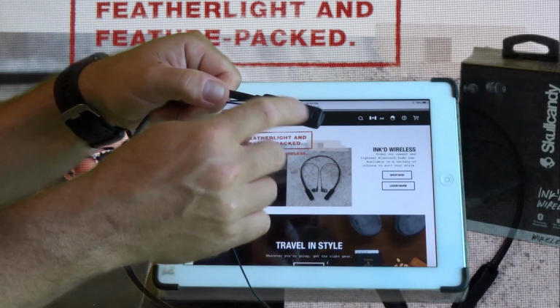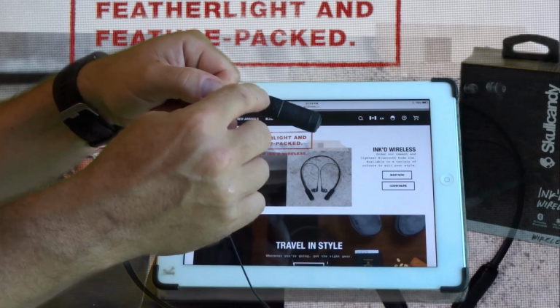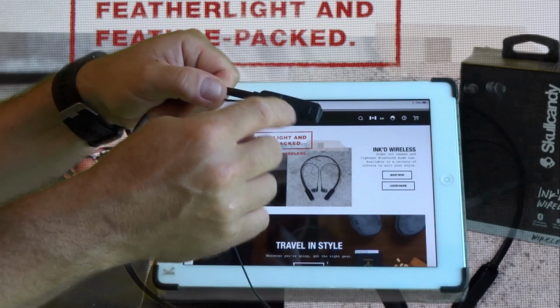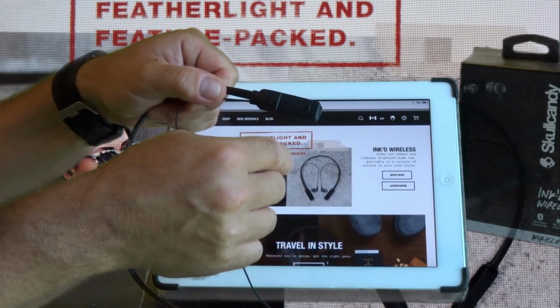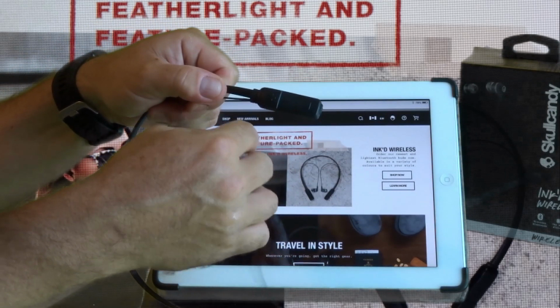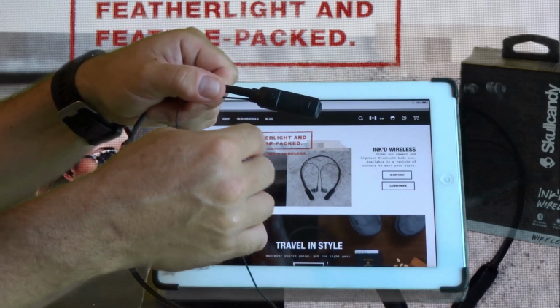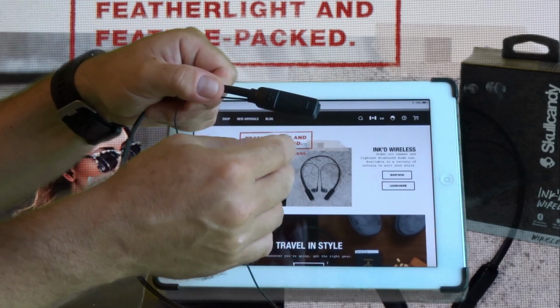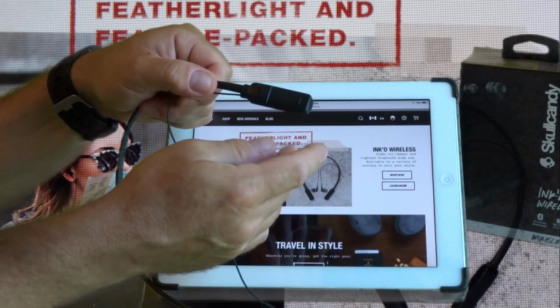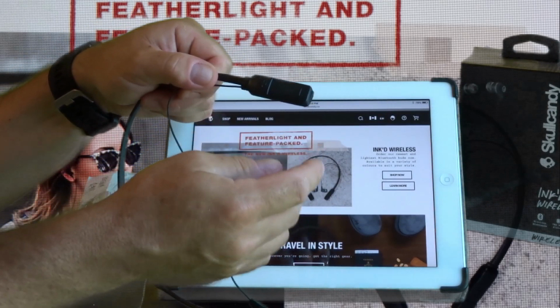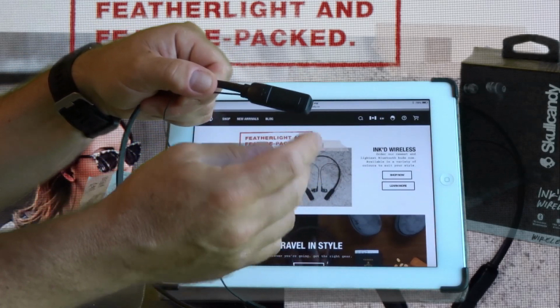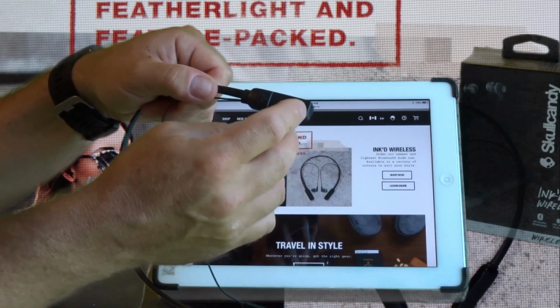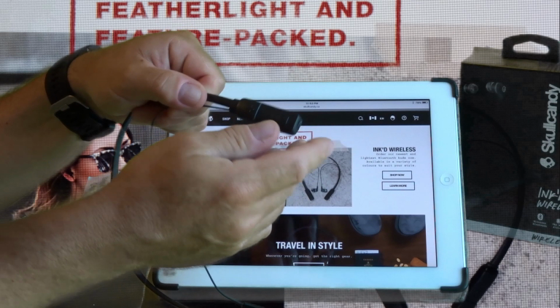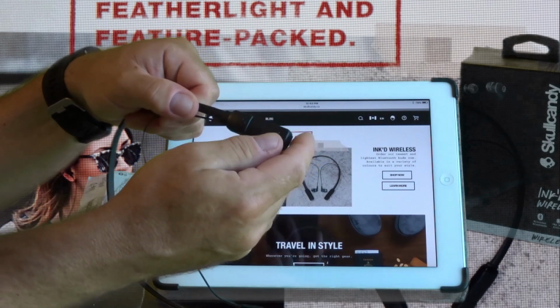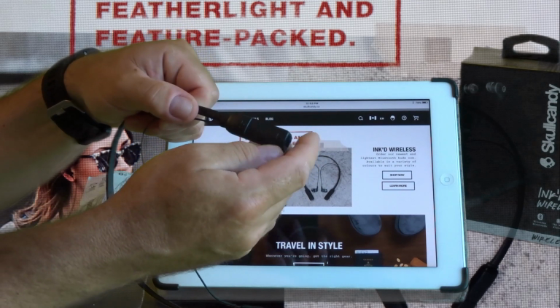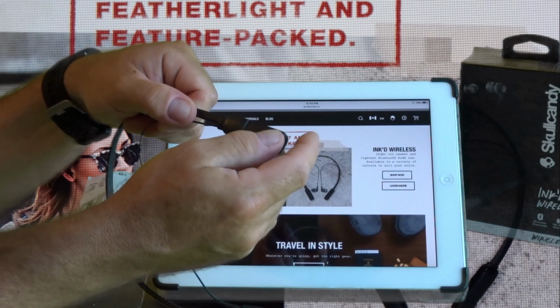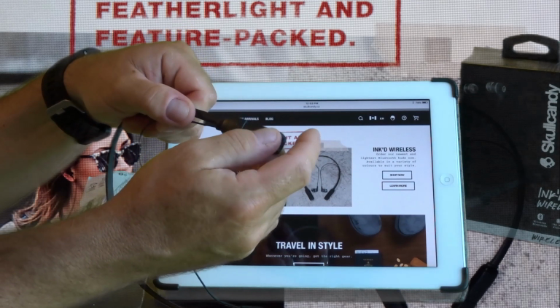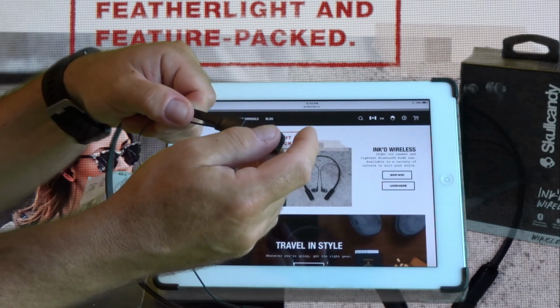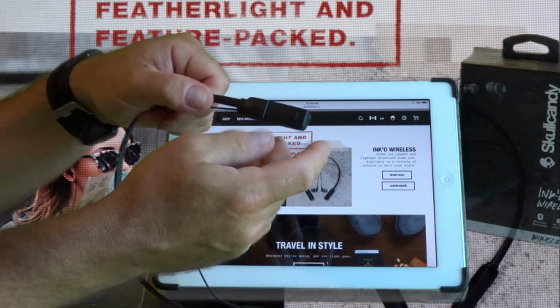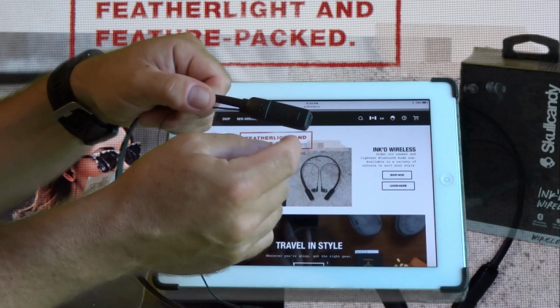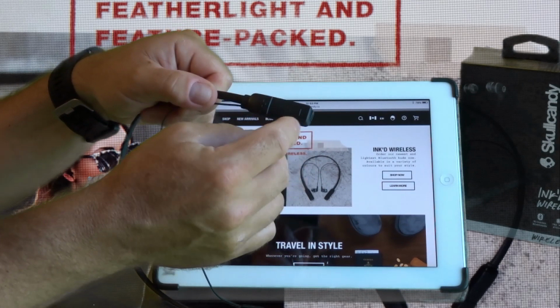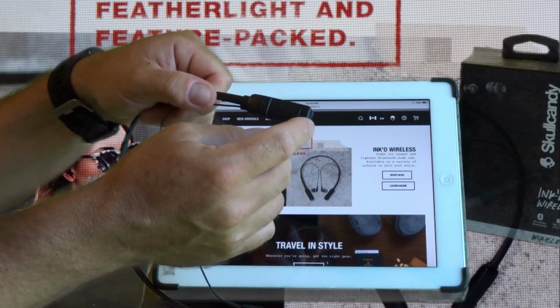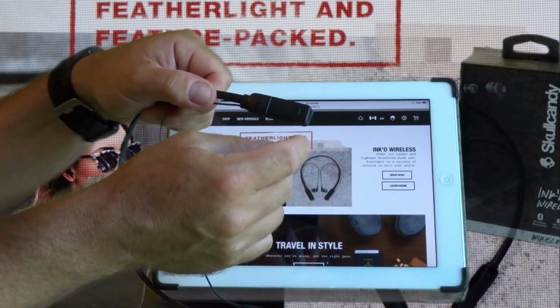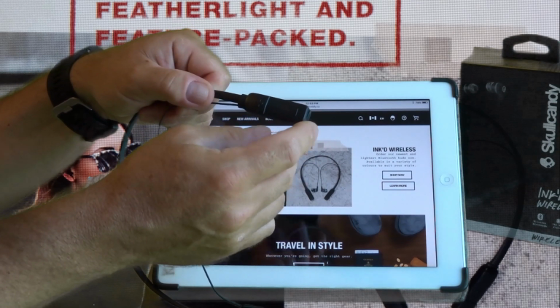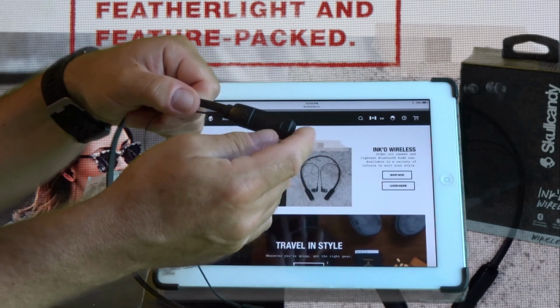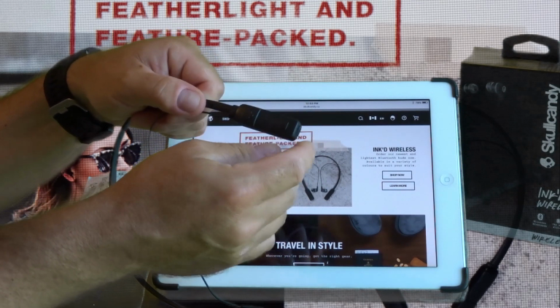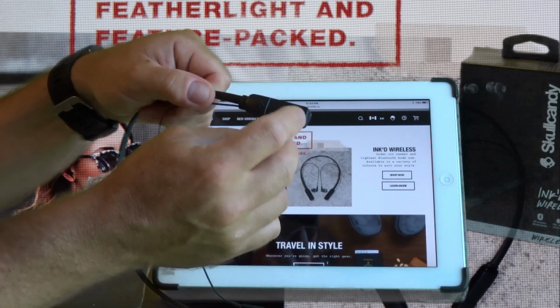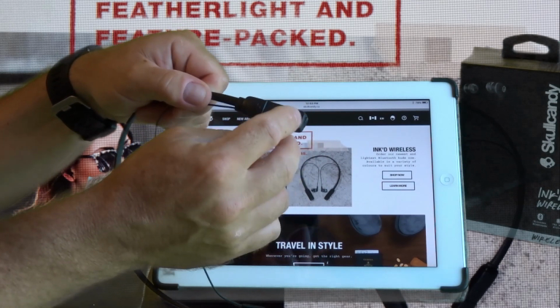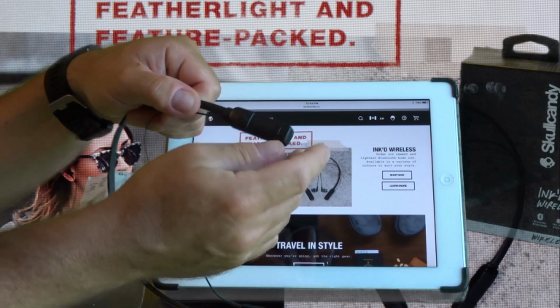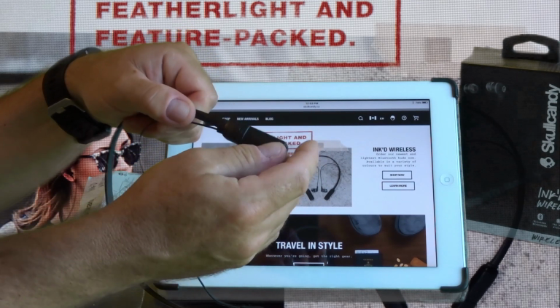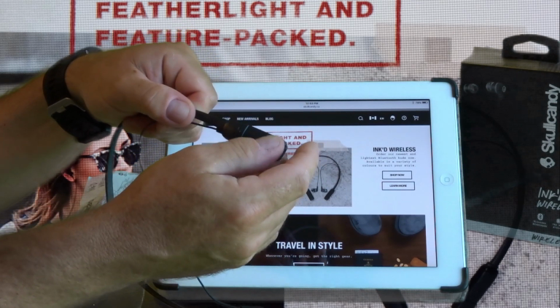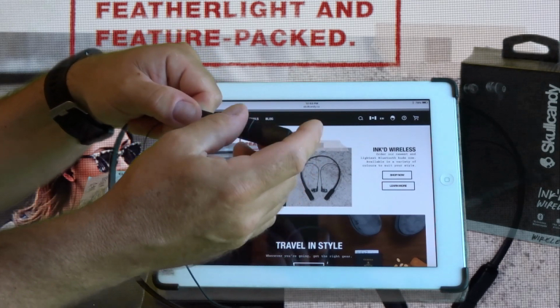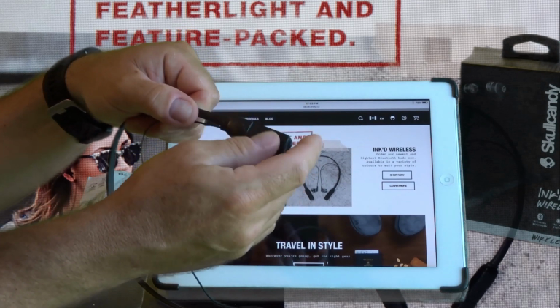It is very straightforward to operate. Volume has a plus and minus so you just adjust by clicking it. If you want to skip tracks you can actually hold them down.